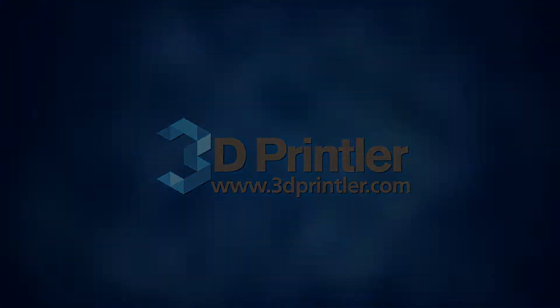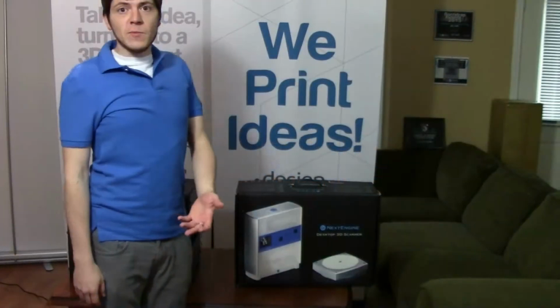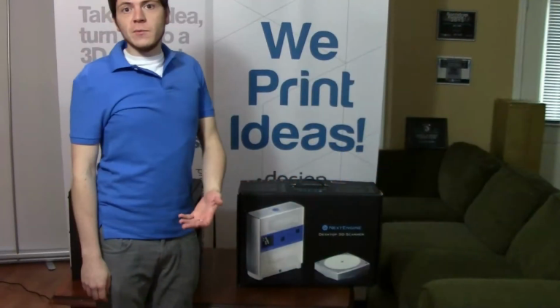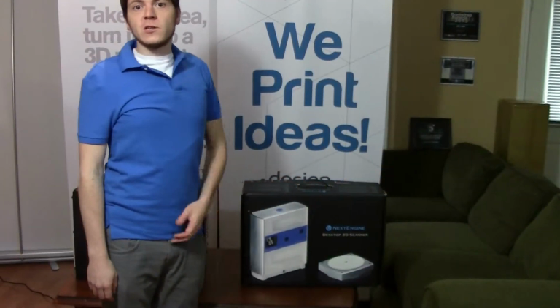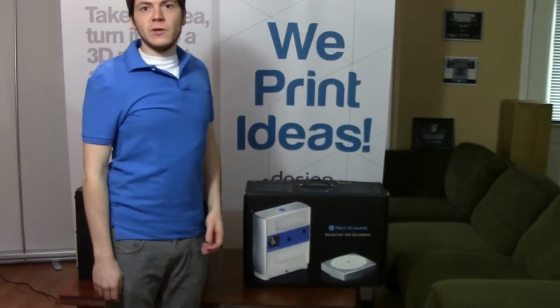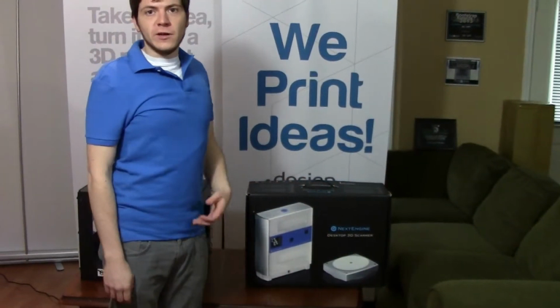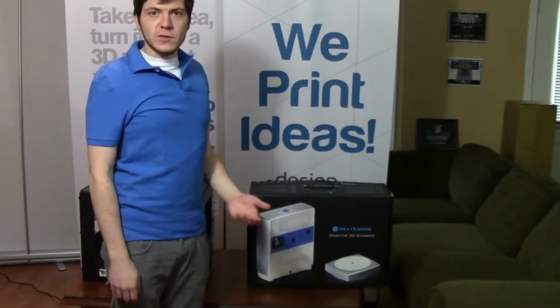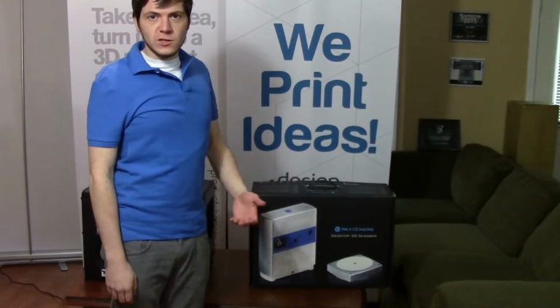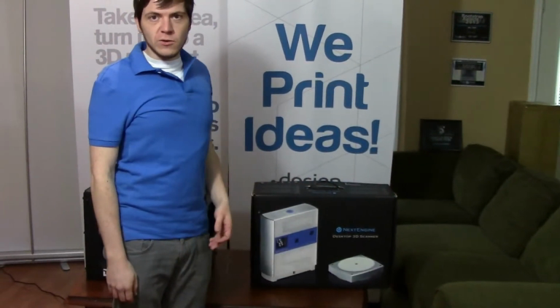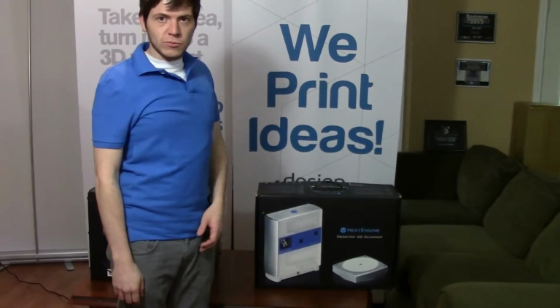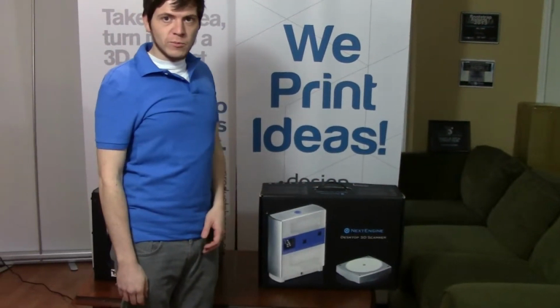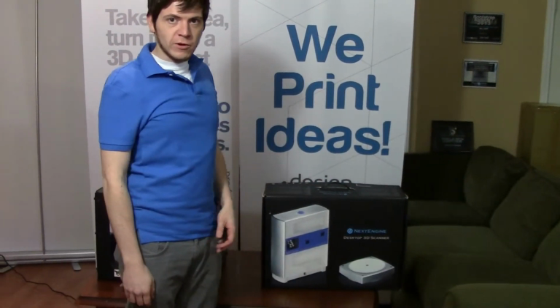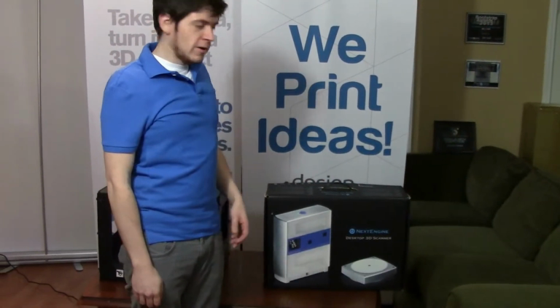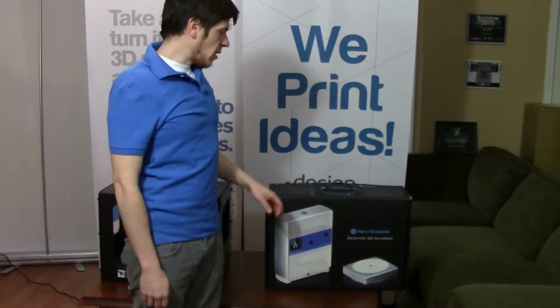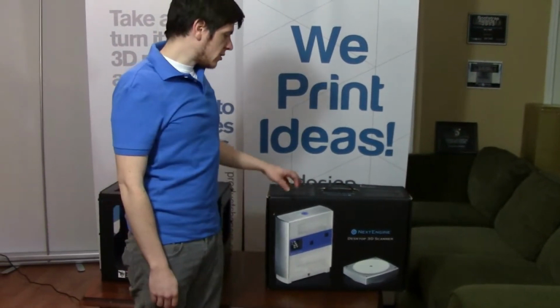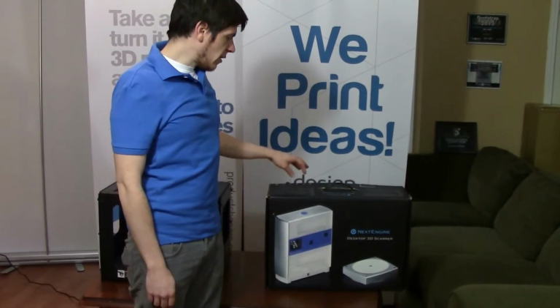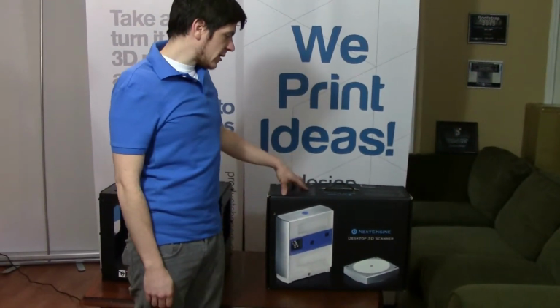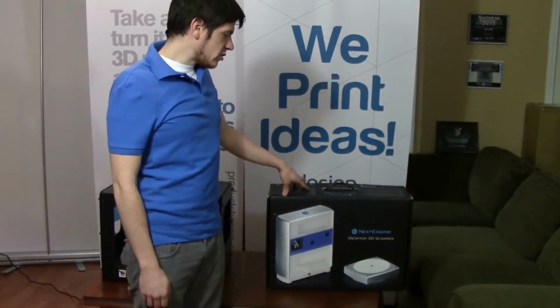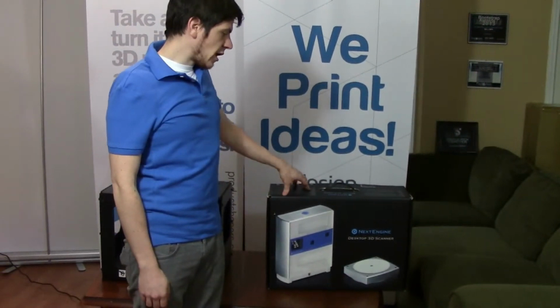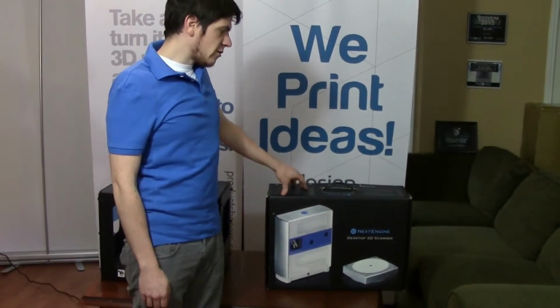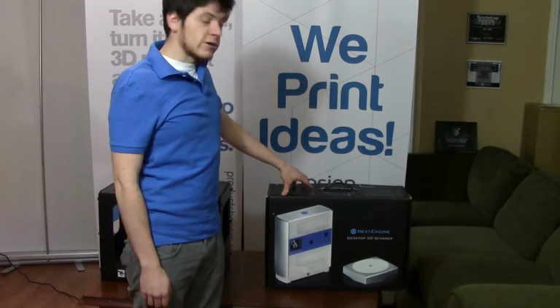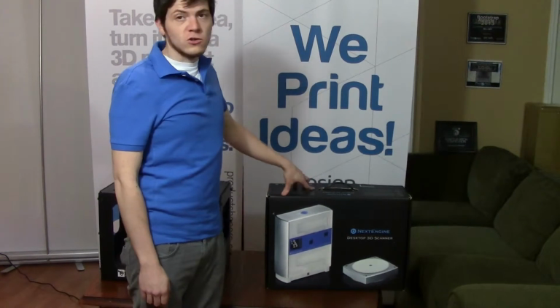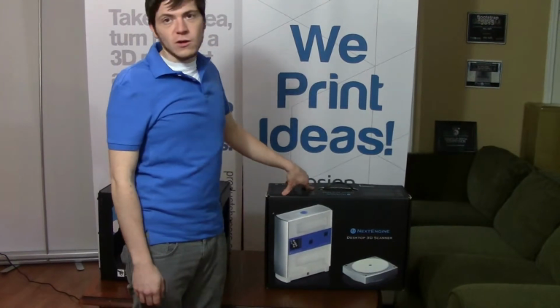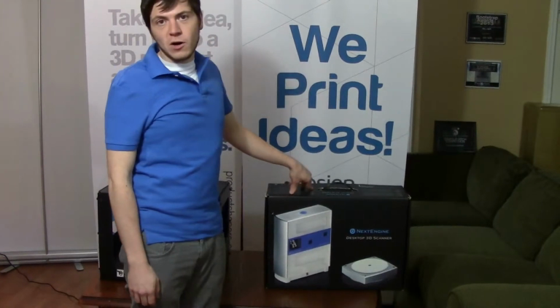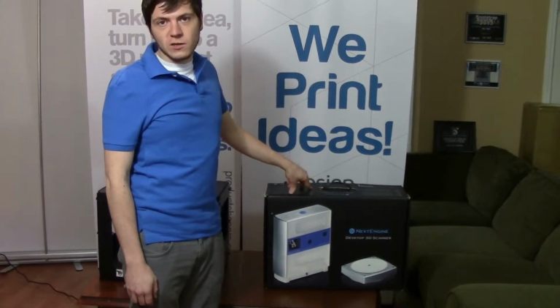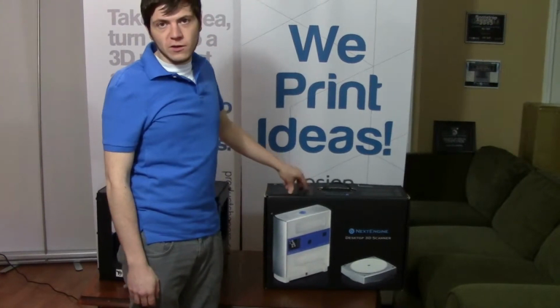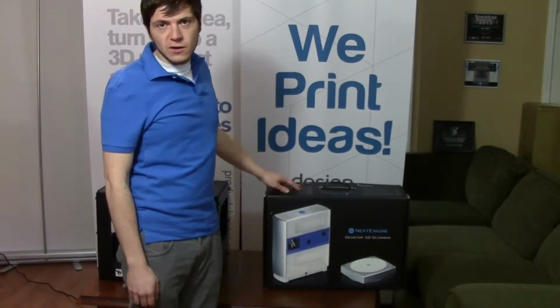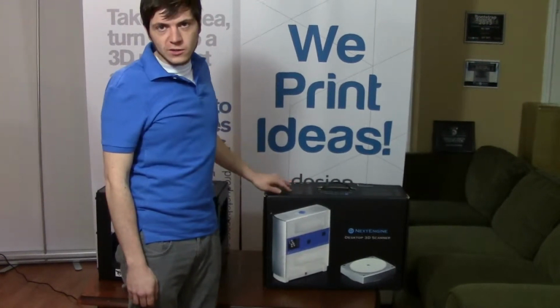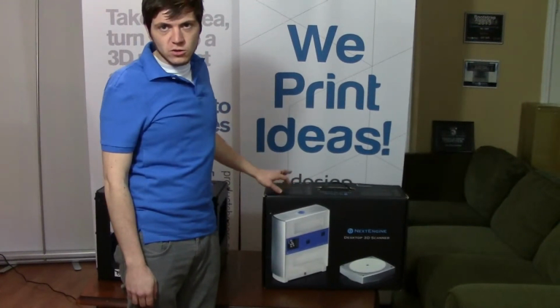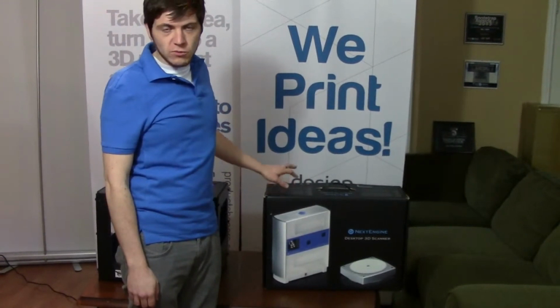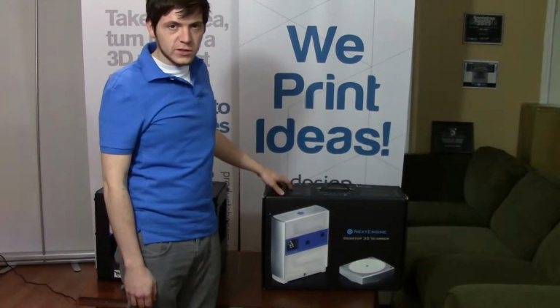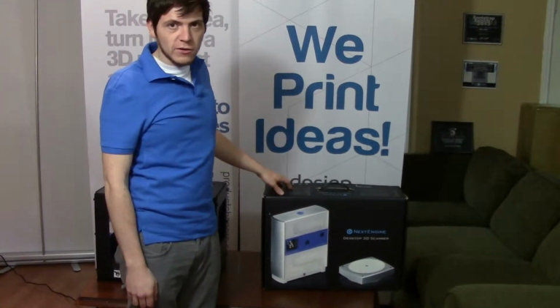Hi, my name is I Tremblina, and I'm the CTO here at 3D Printler. We have a NextEngine scanner, and we're going to show you the unboxing of the NextEngine 3D scanner.